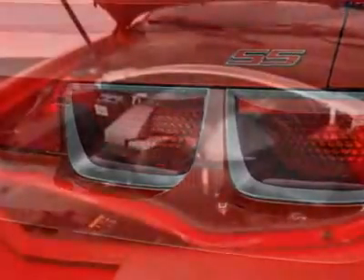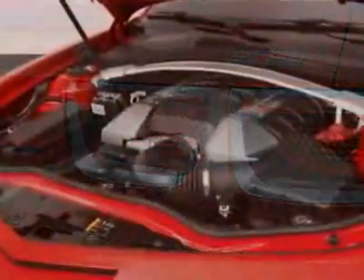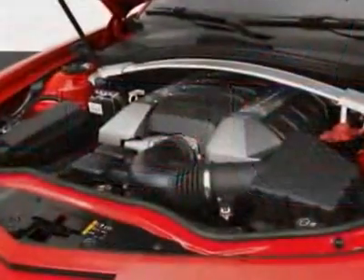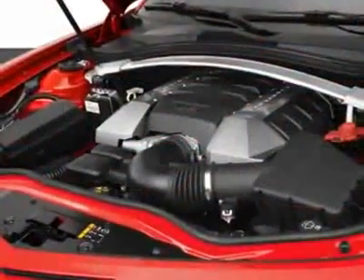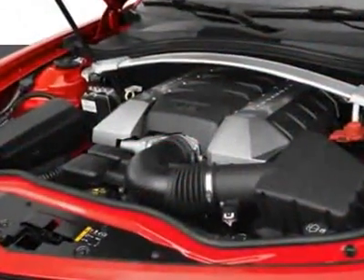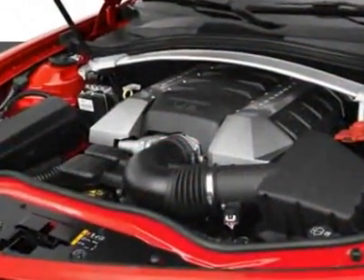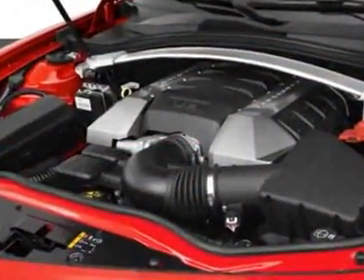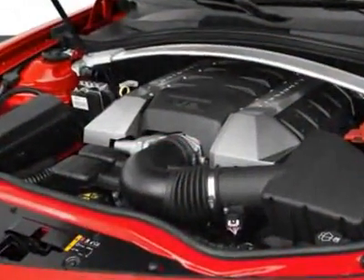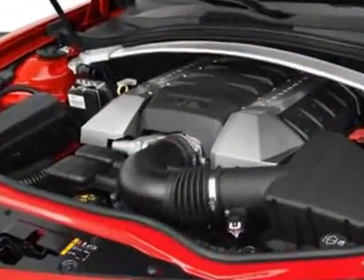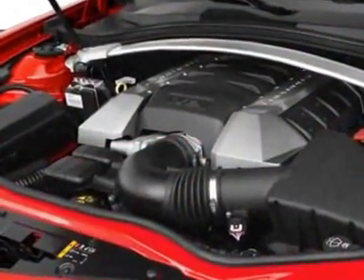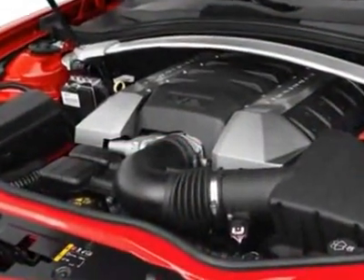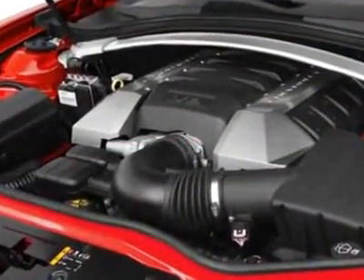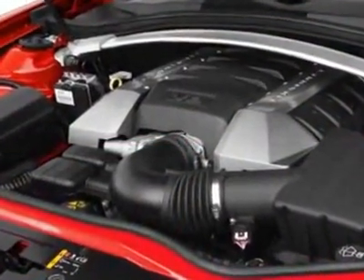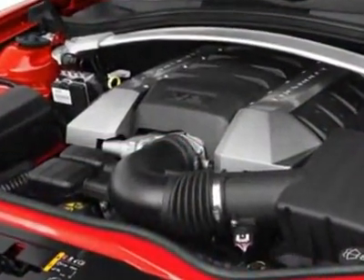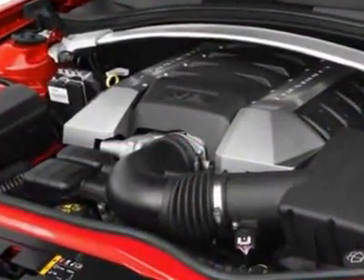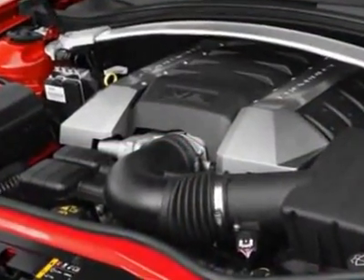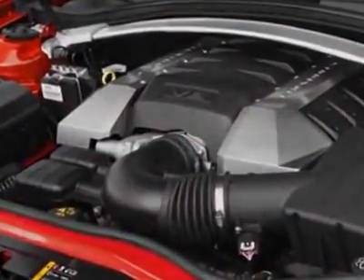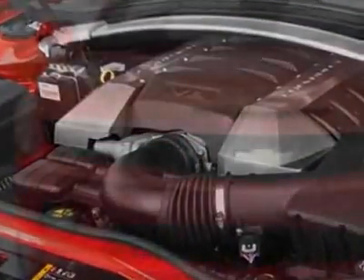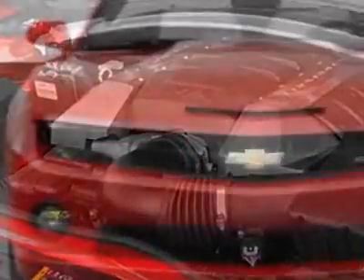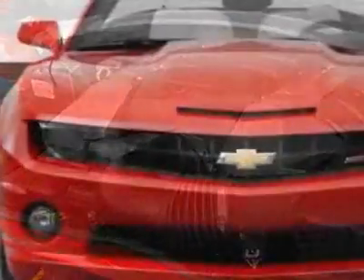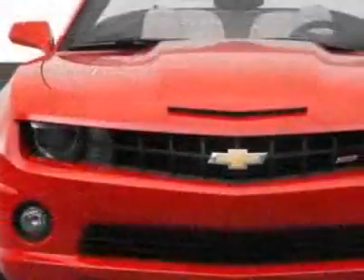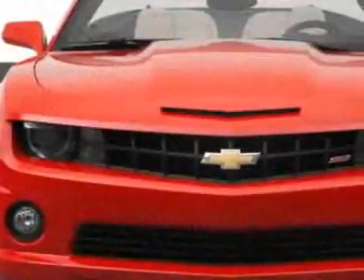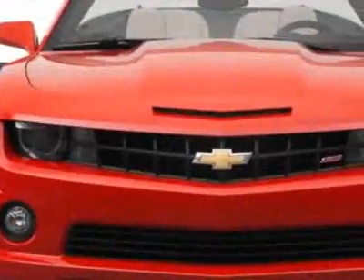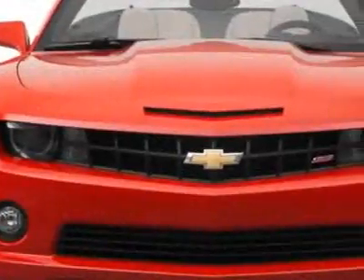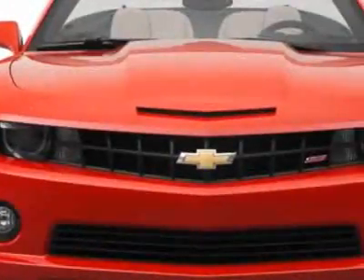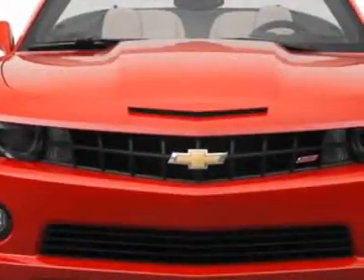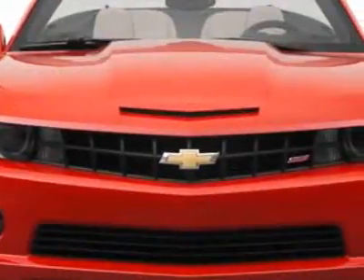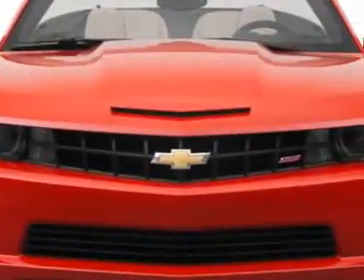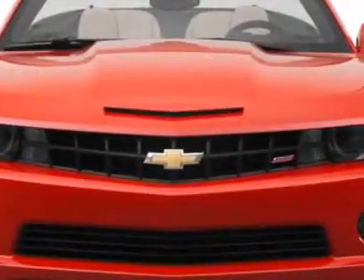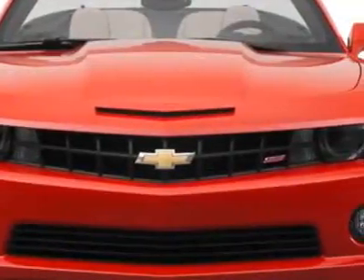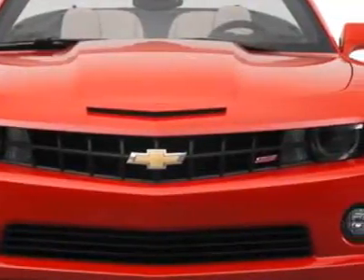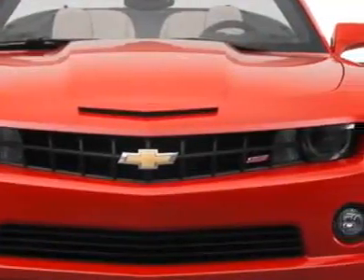Additional options for this vehicle include the emissions federal requirements and engine 6.2 LC.